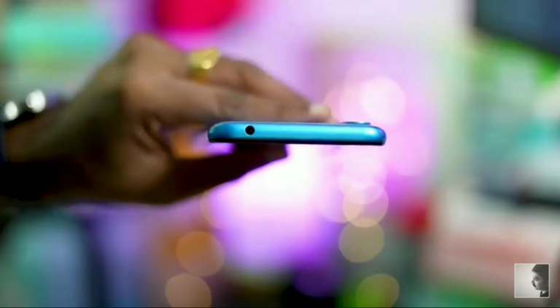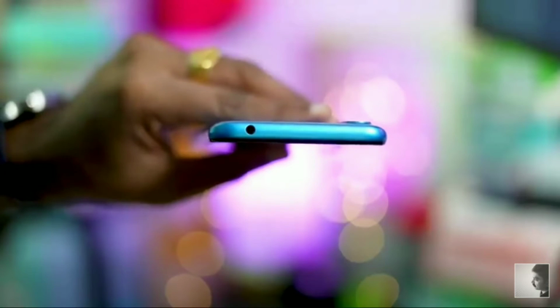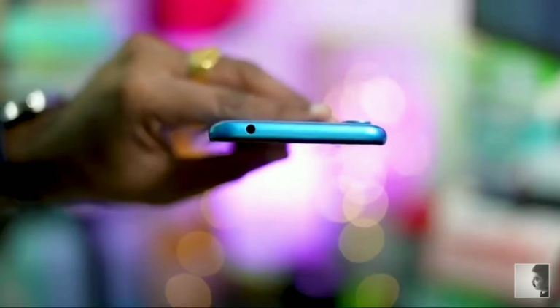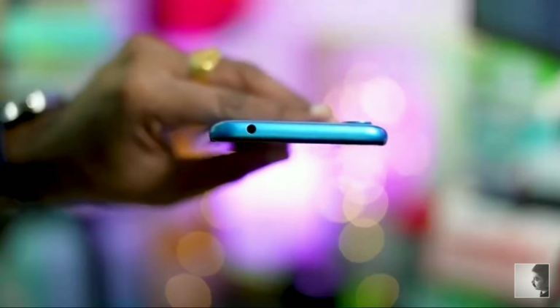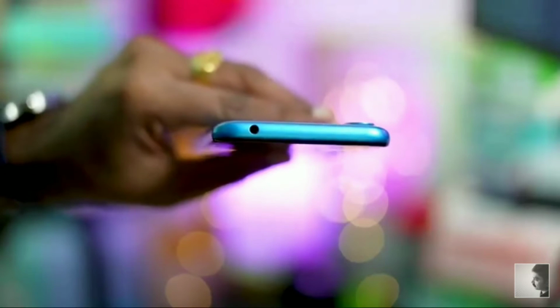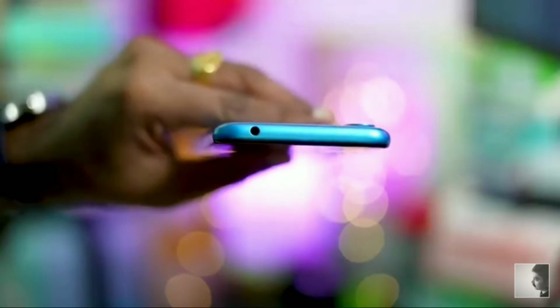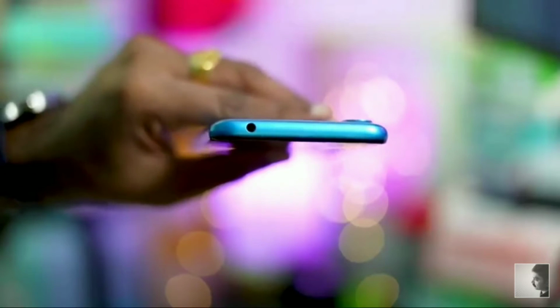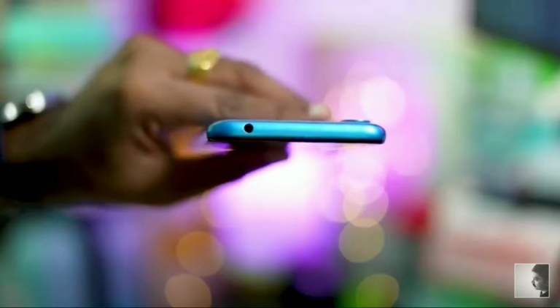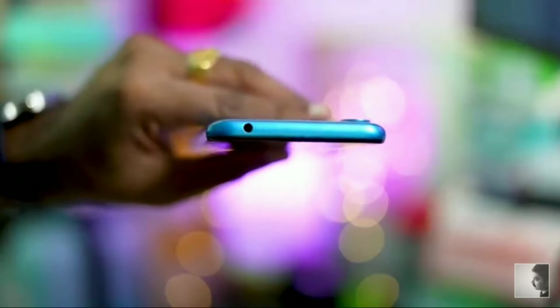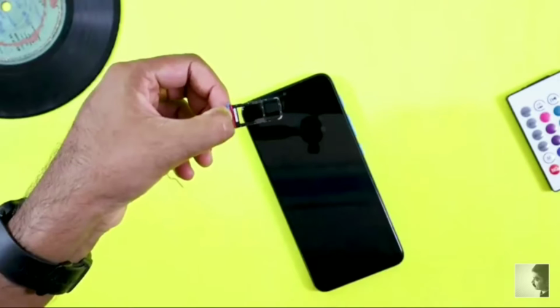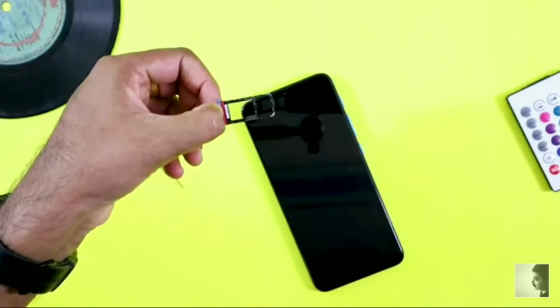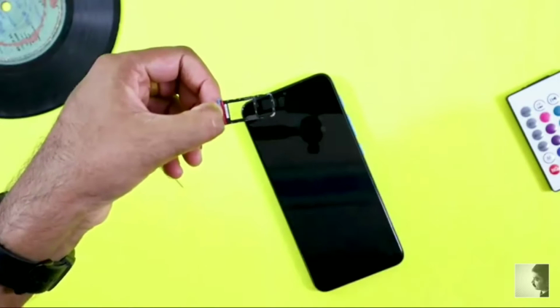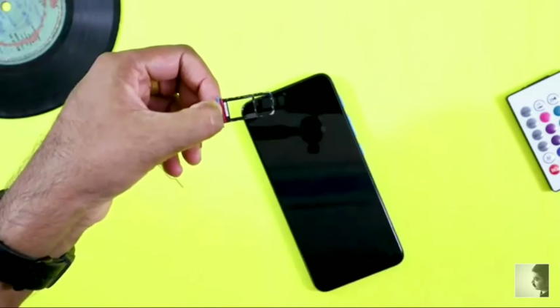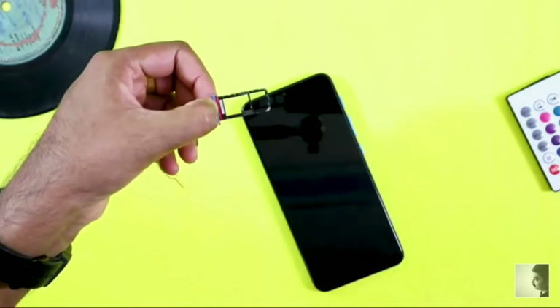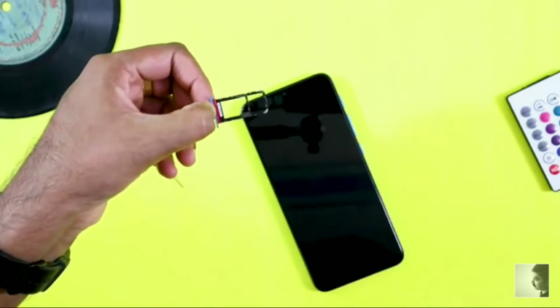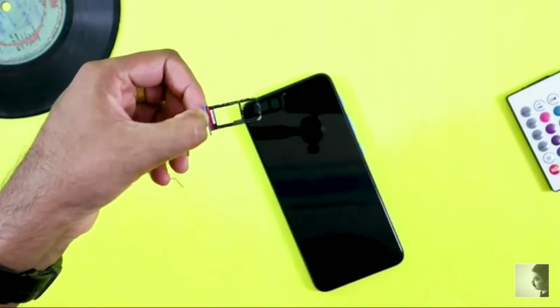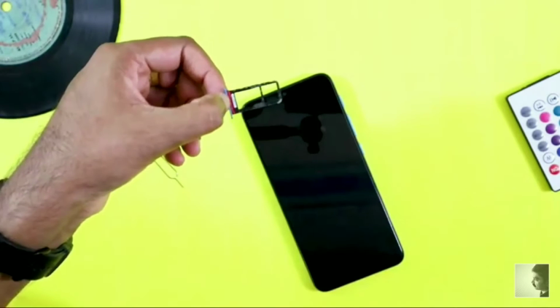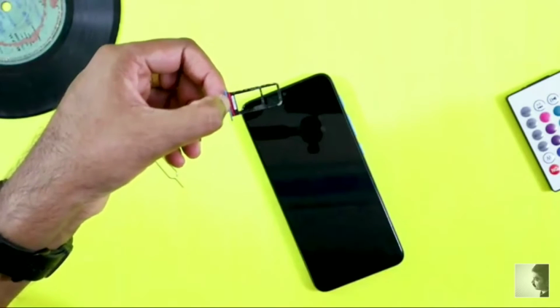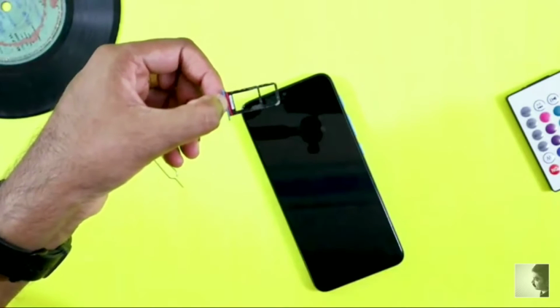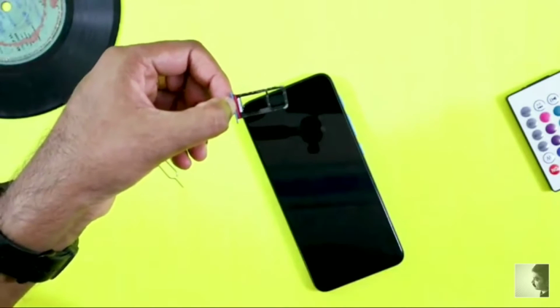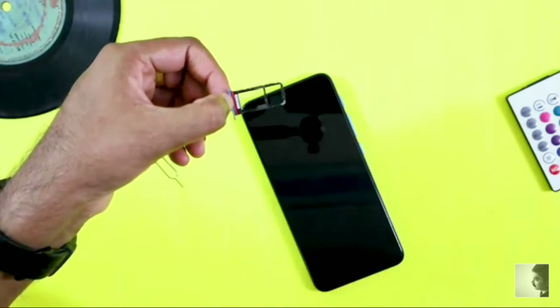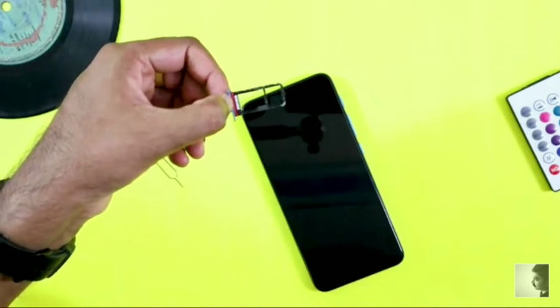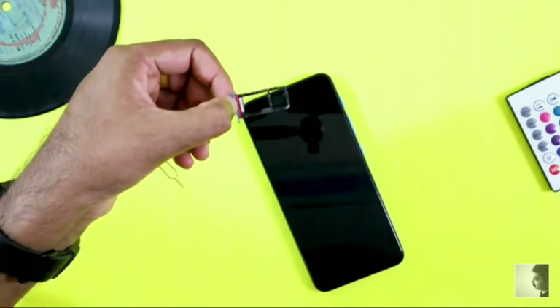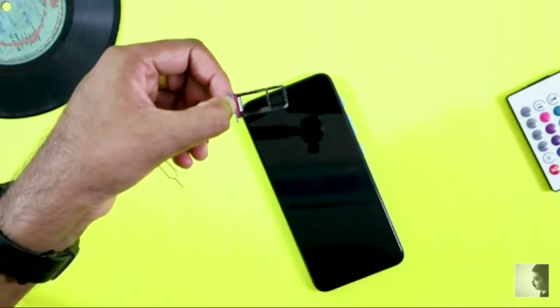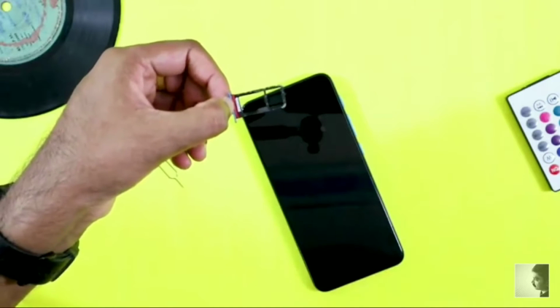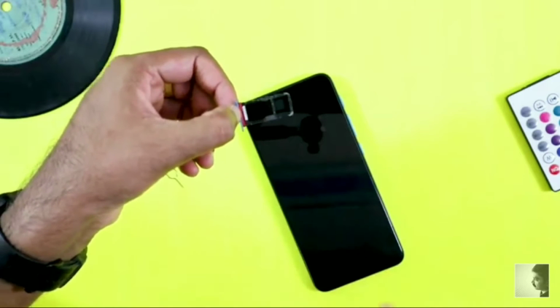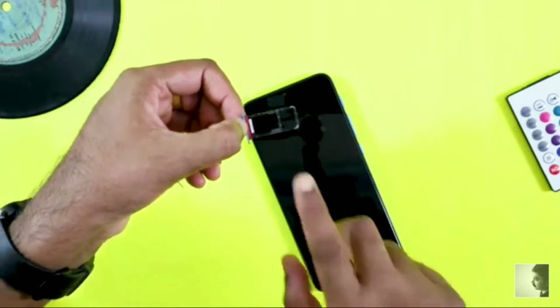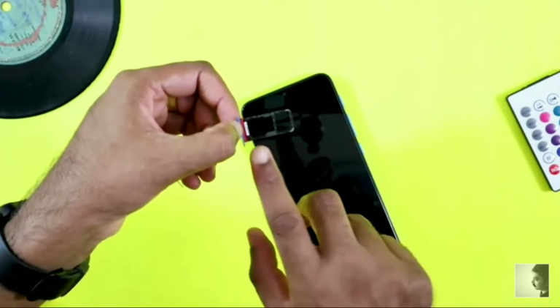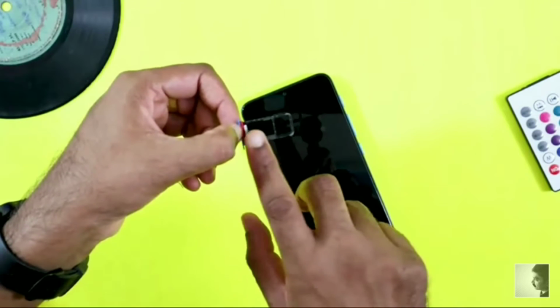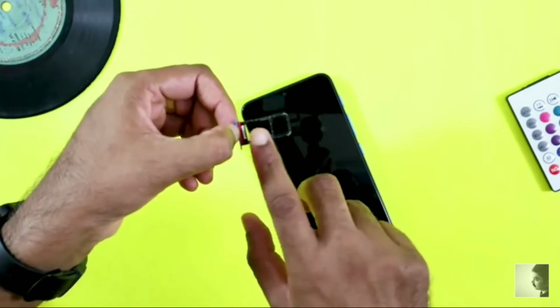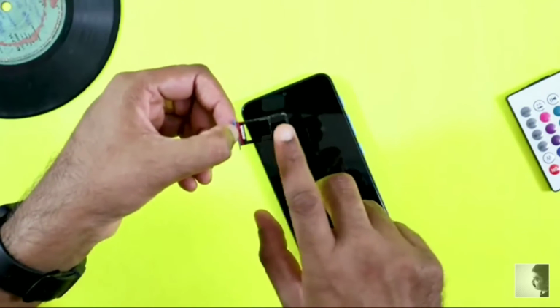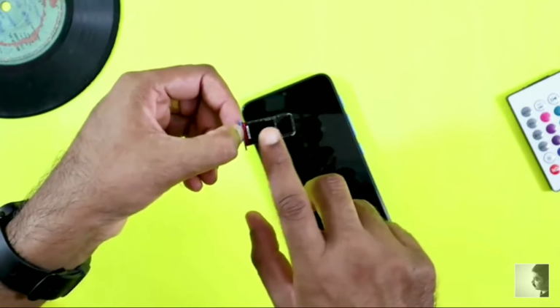There is also the SIM ejector slot and 3.5mm headphone jack. Let's look at the SIM tray — this takes a nano SIM.